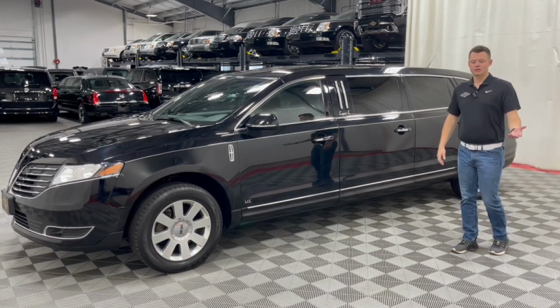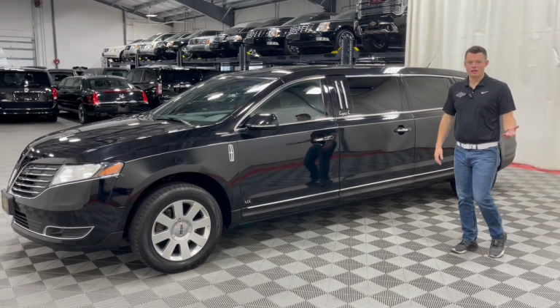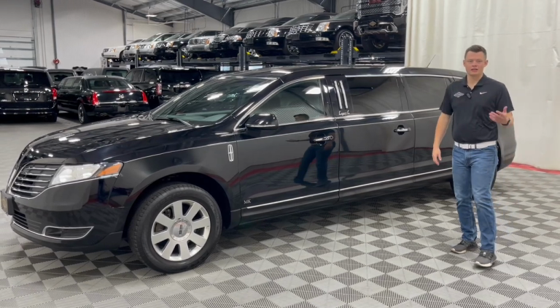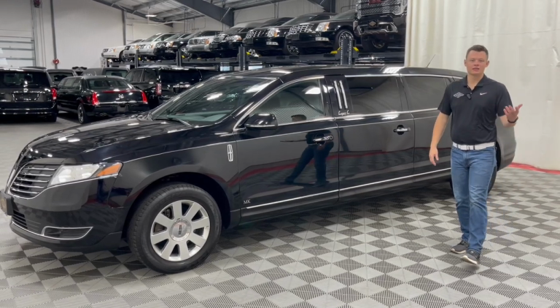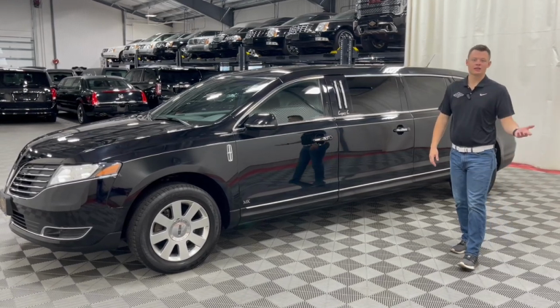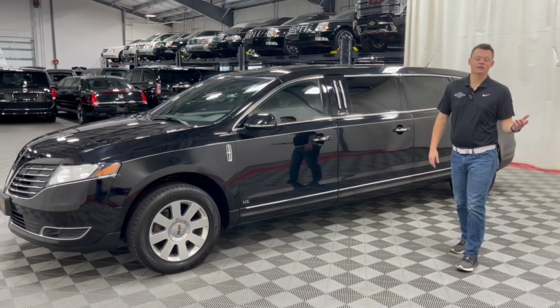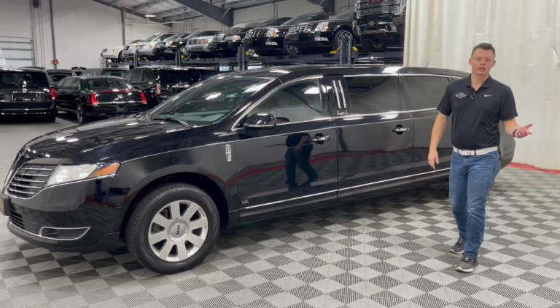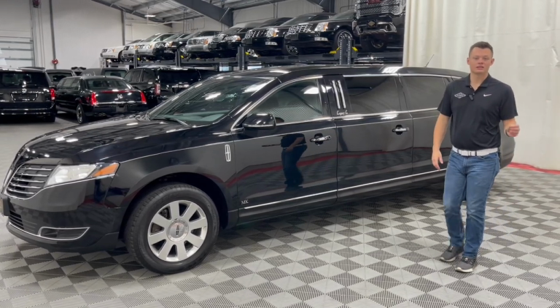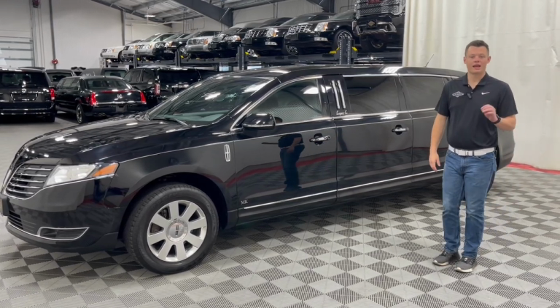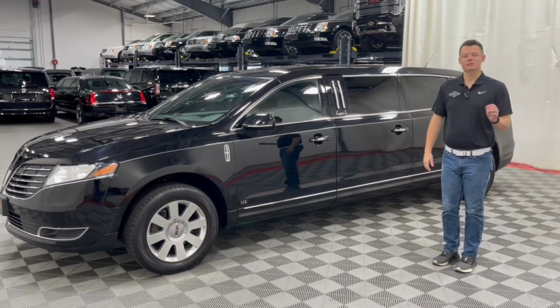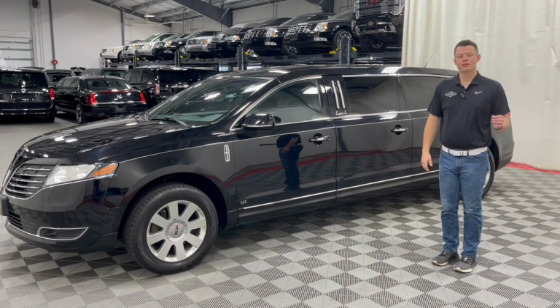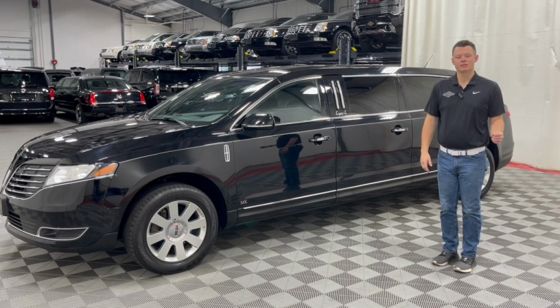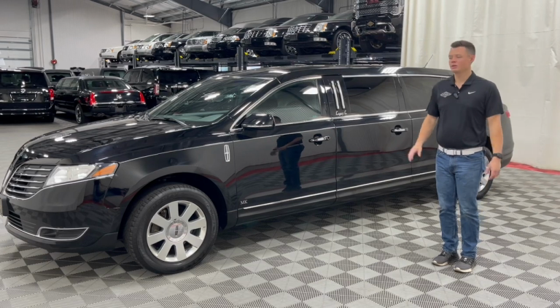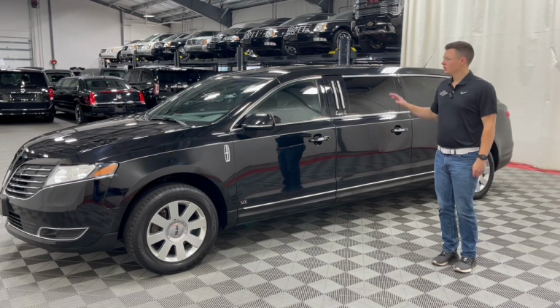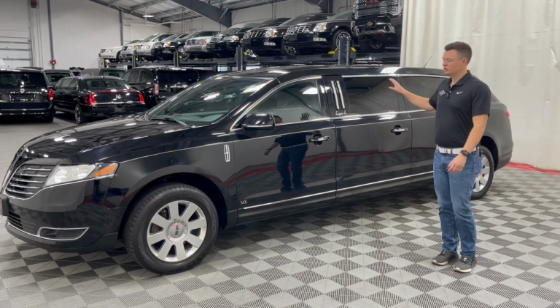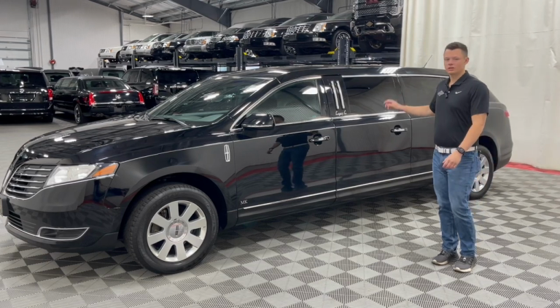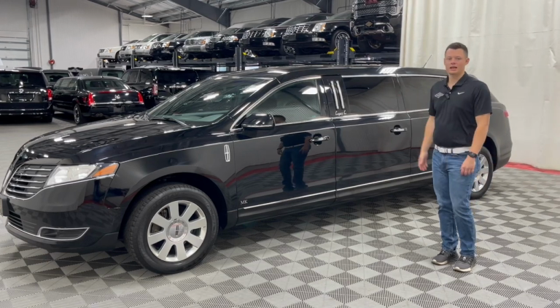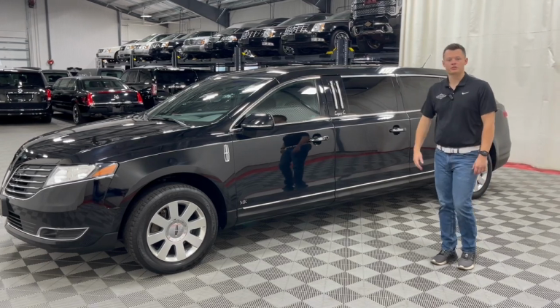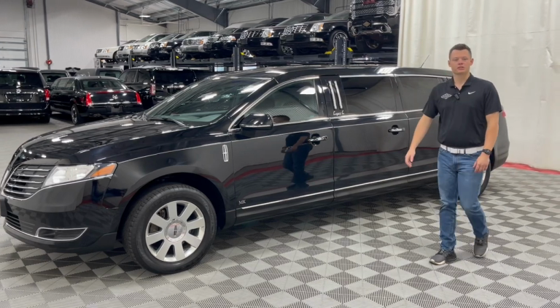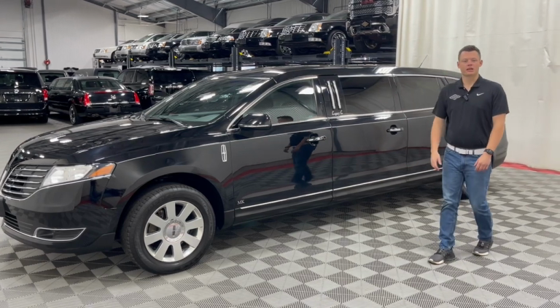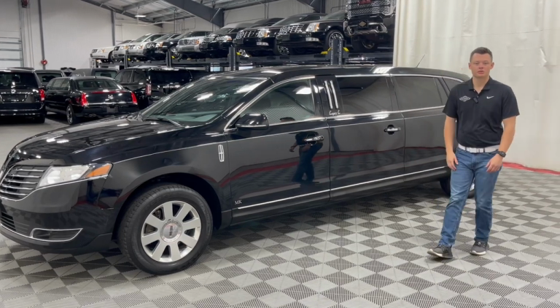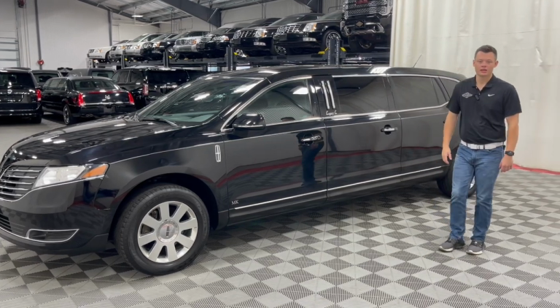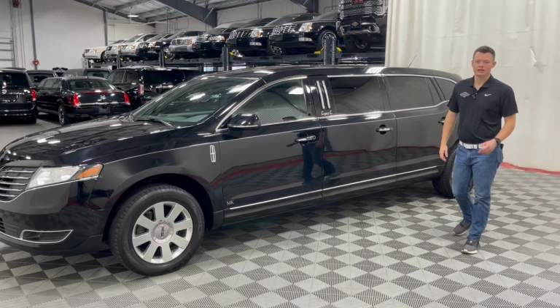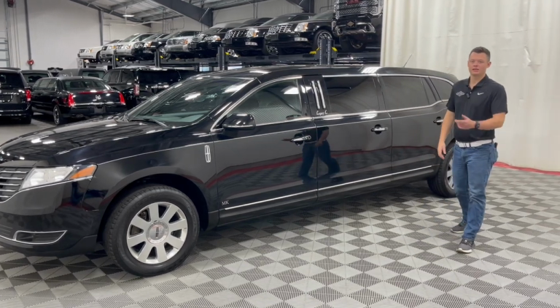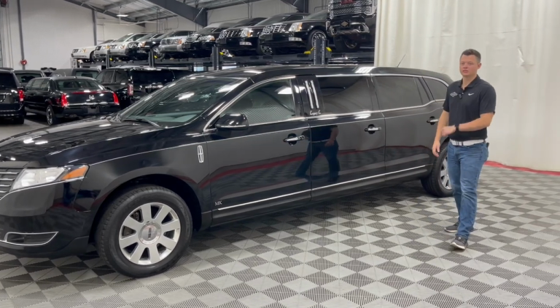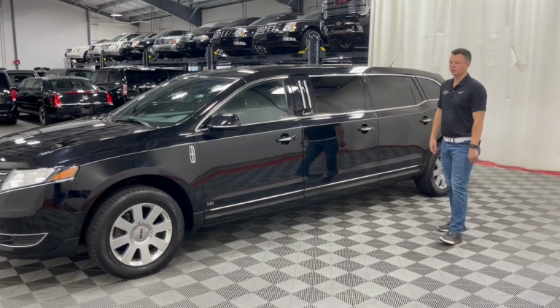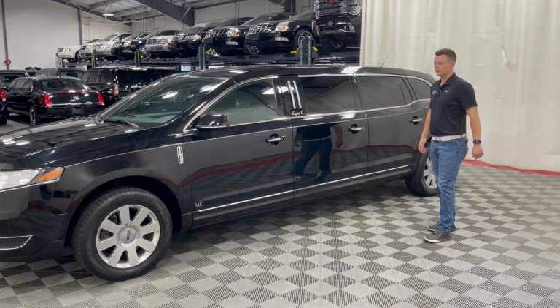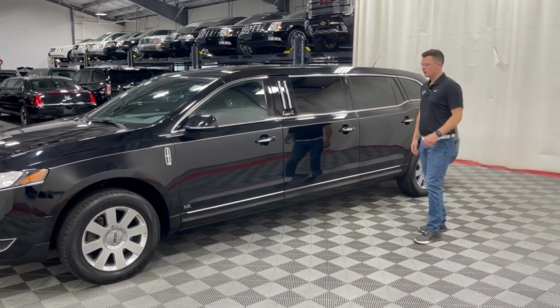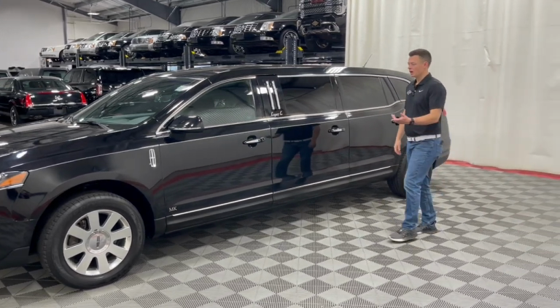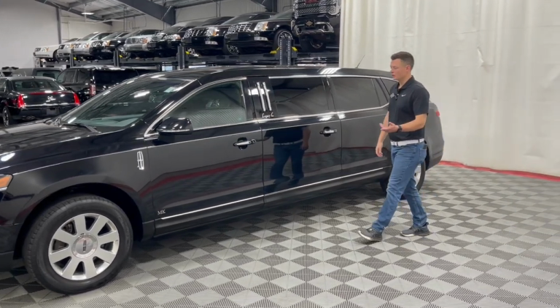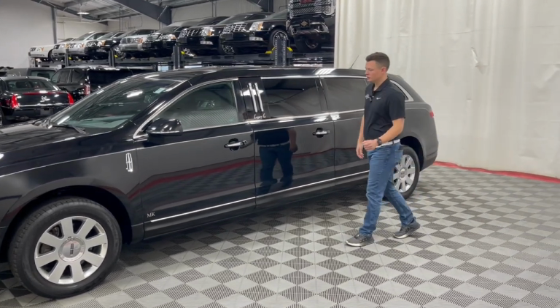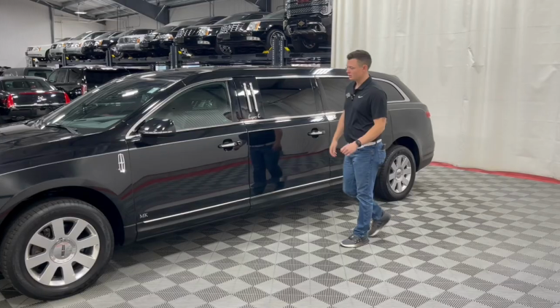Today in a Lincoln Nautilus, it has to be a vinyl top, so this is one of the last few slick tops that you can get in a six-door limousine on a newer chassis.